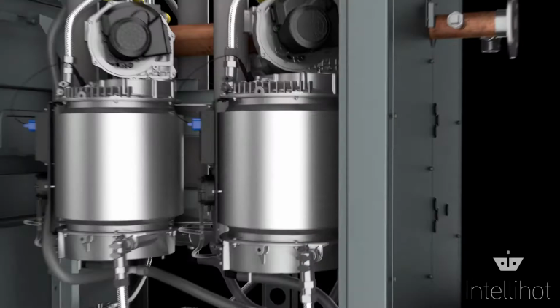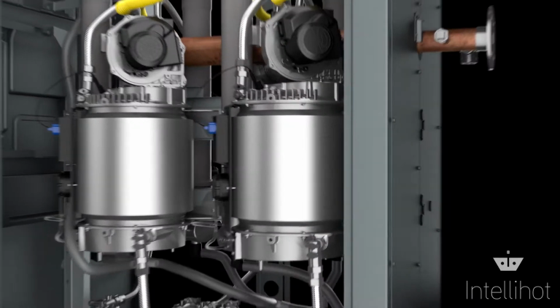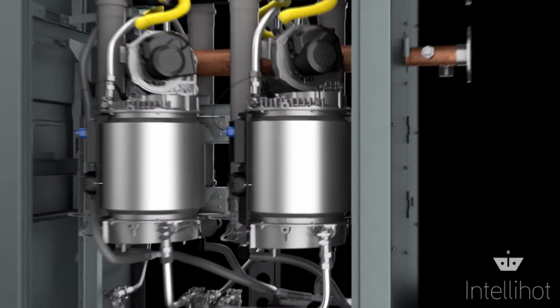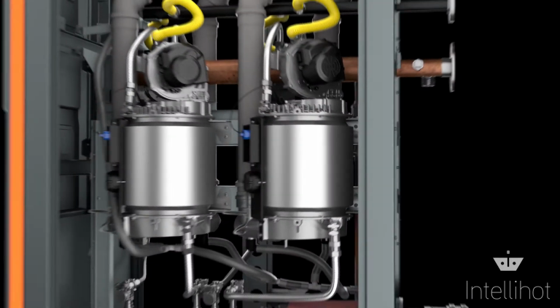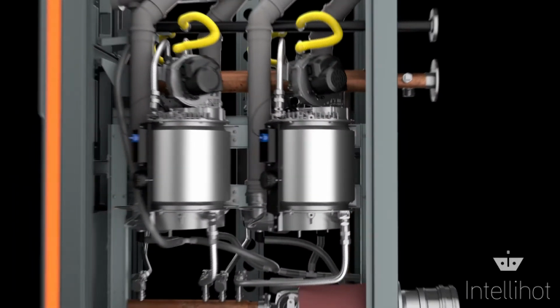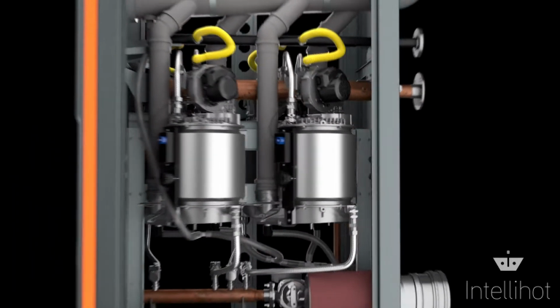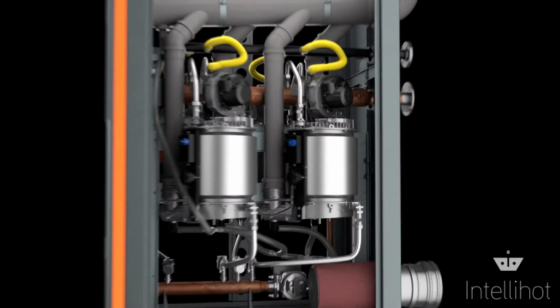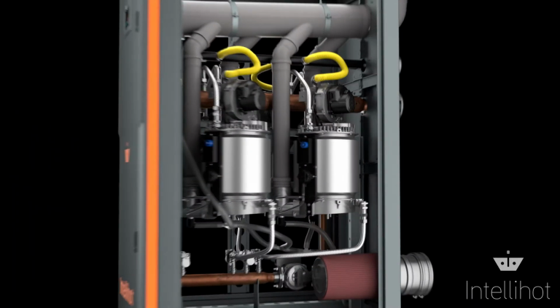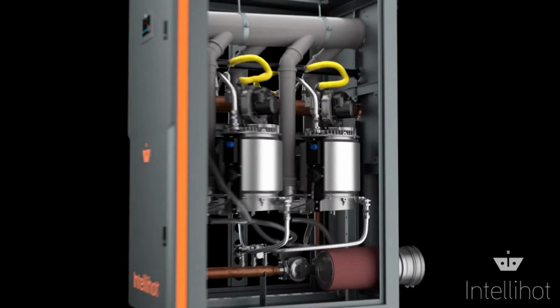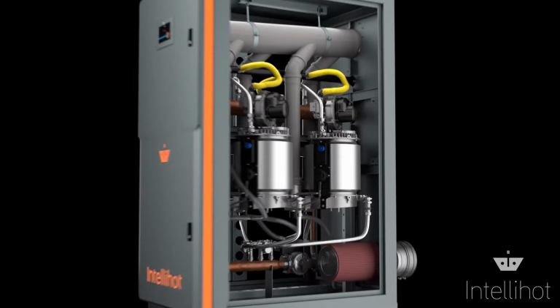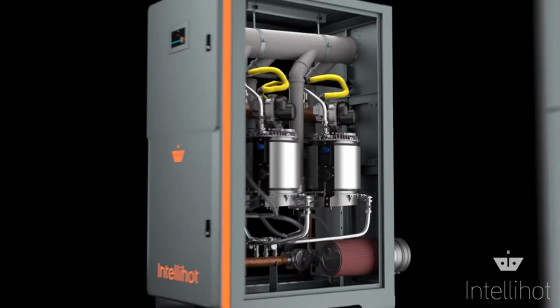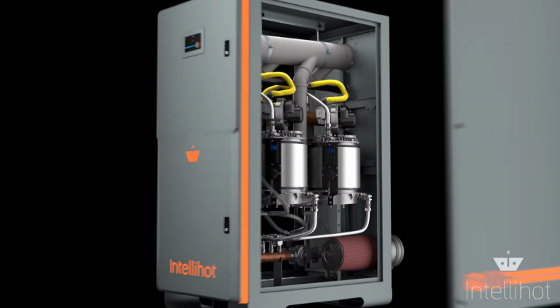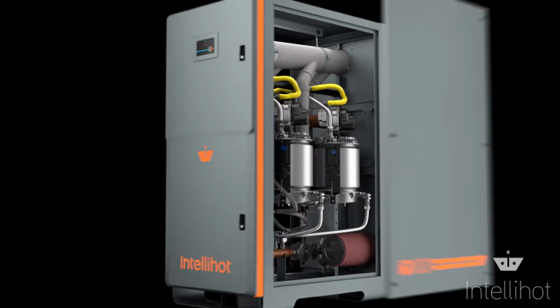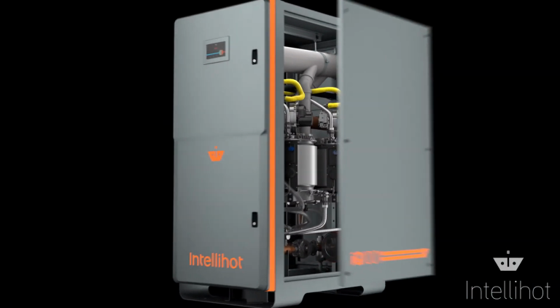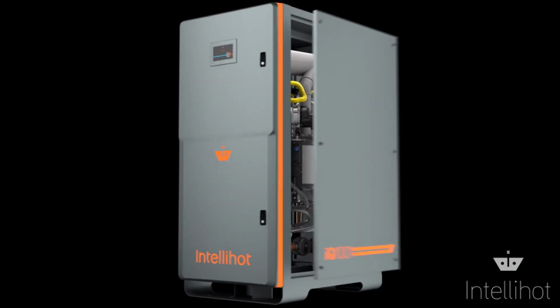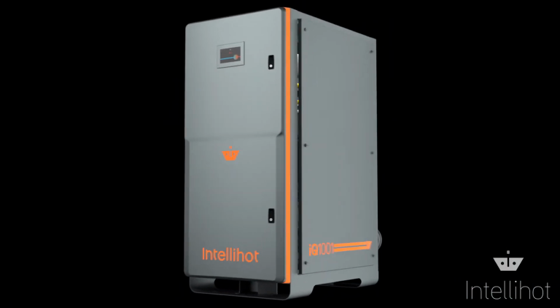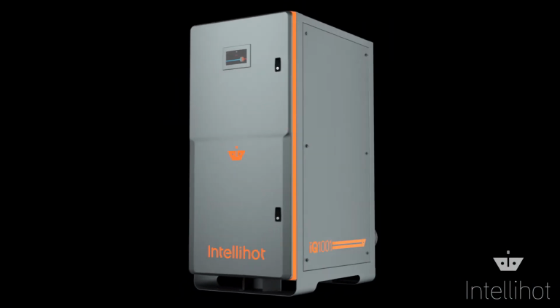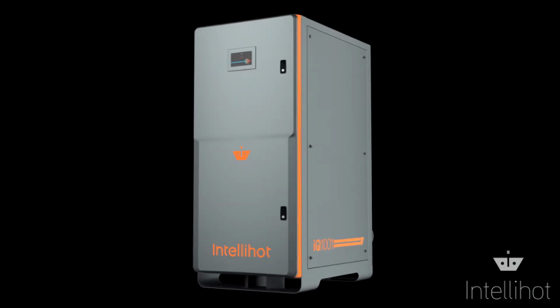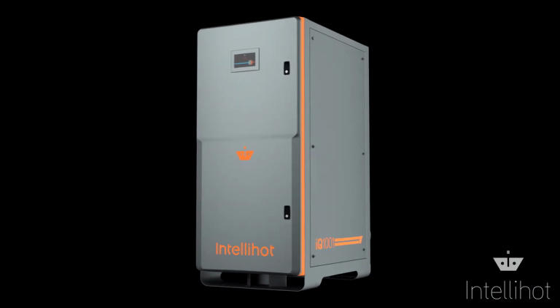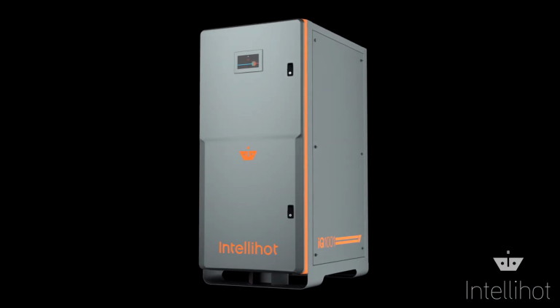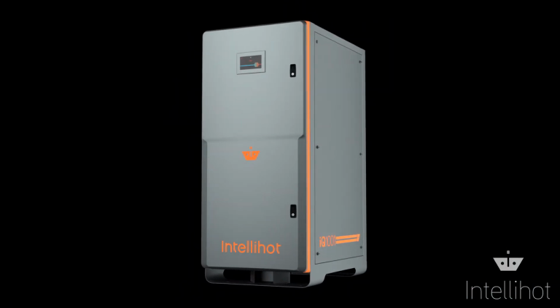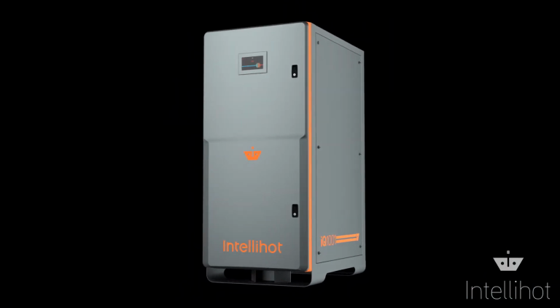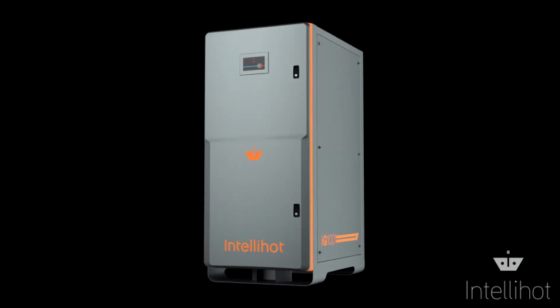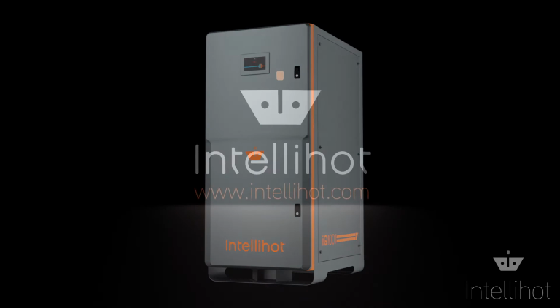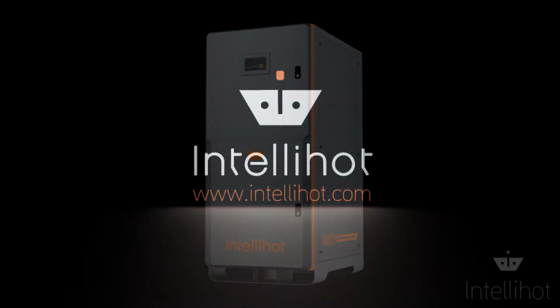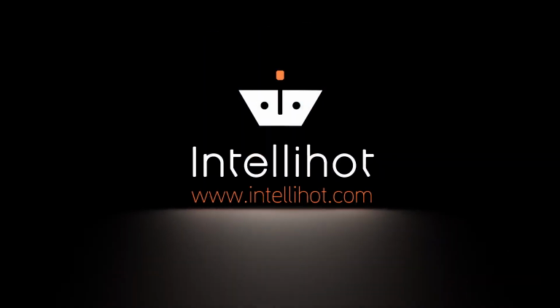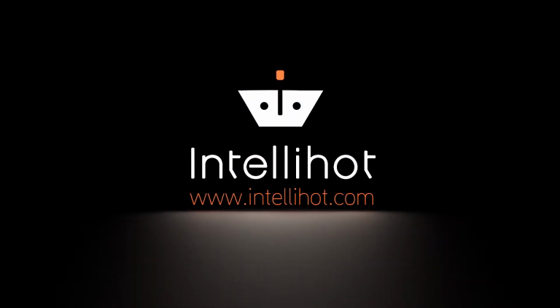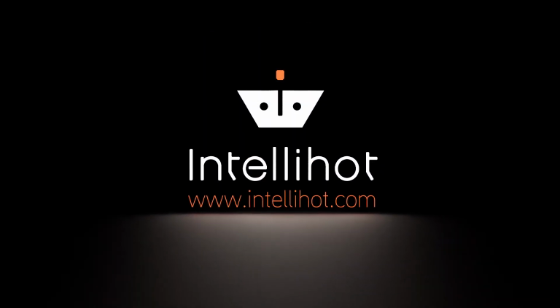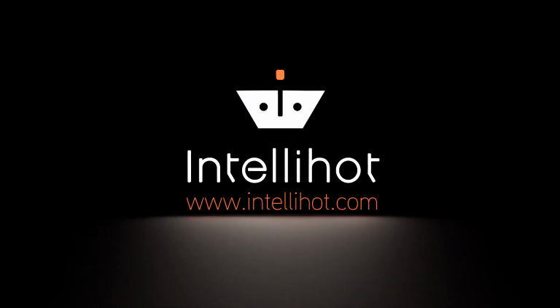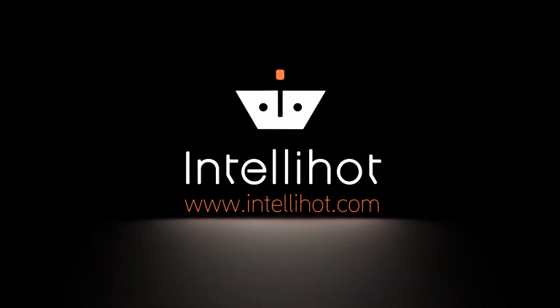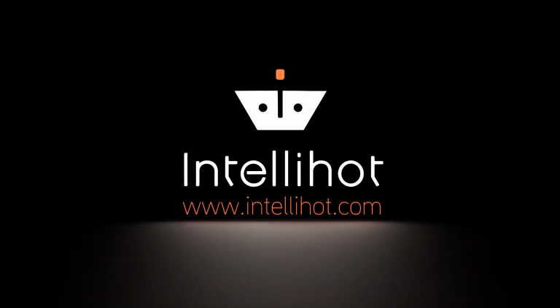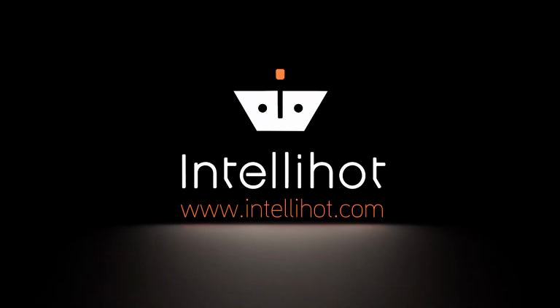These features and many others can be found in our line of intelligent water heaters, only from IntelliHot.